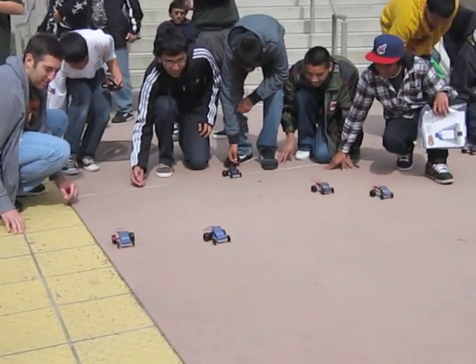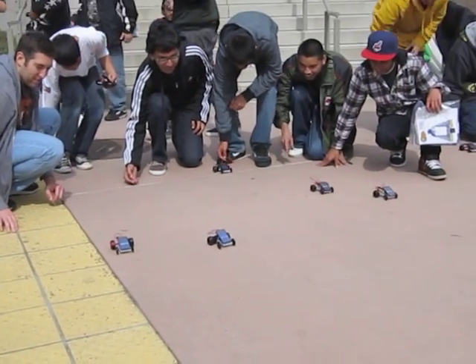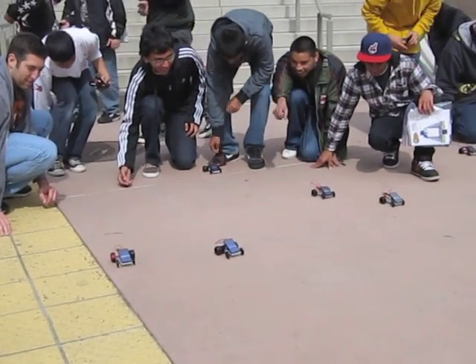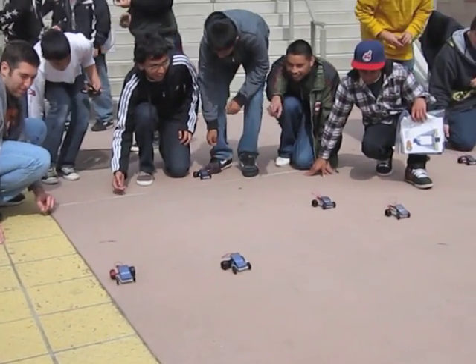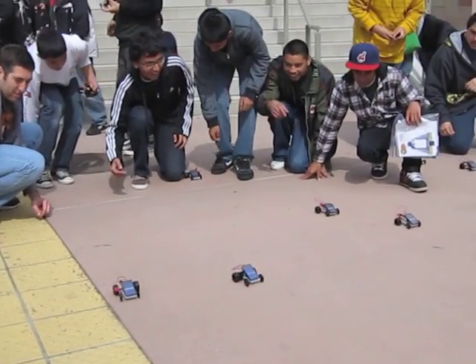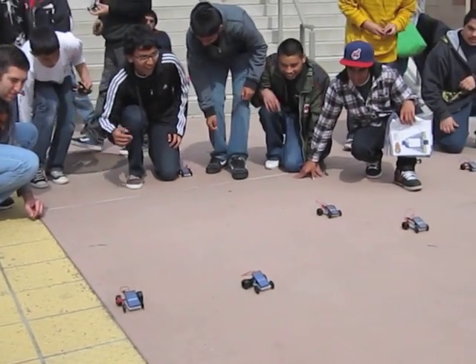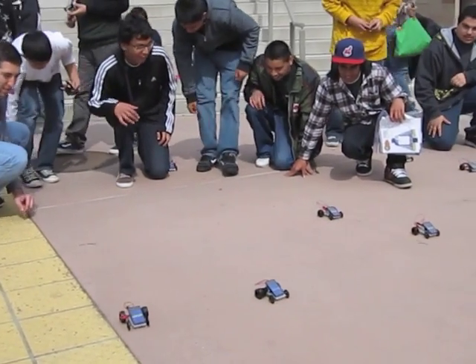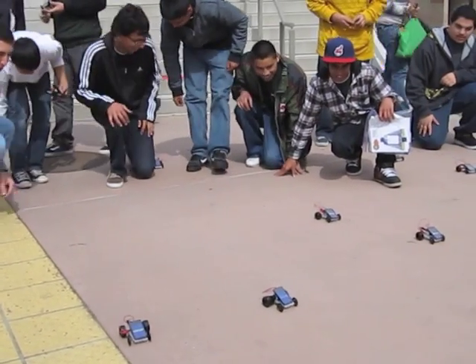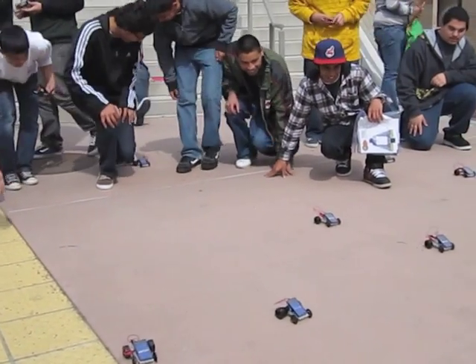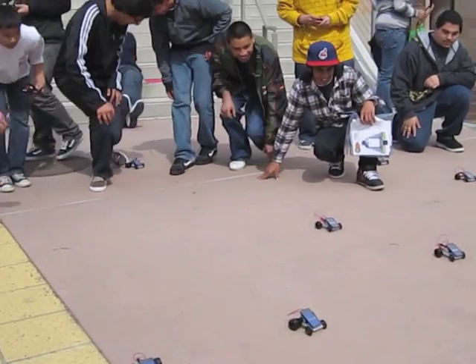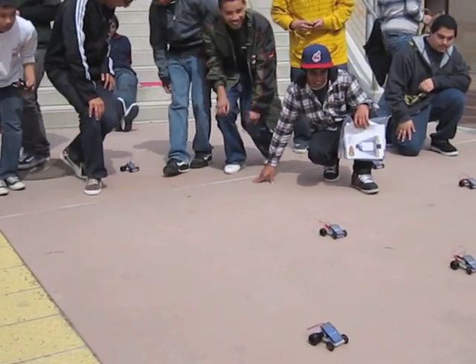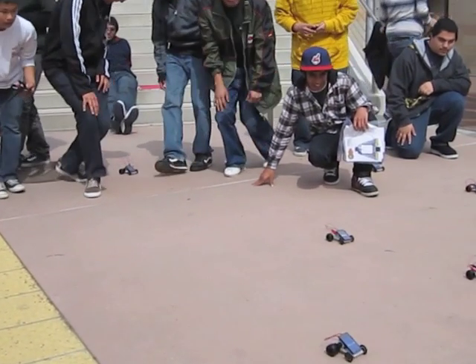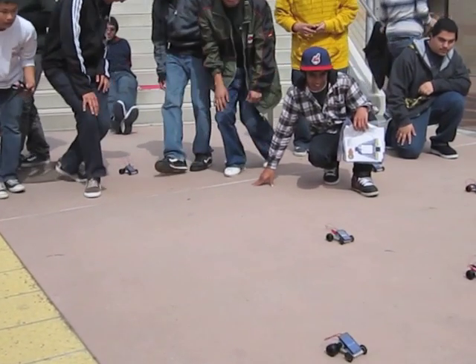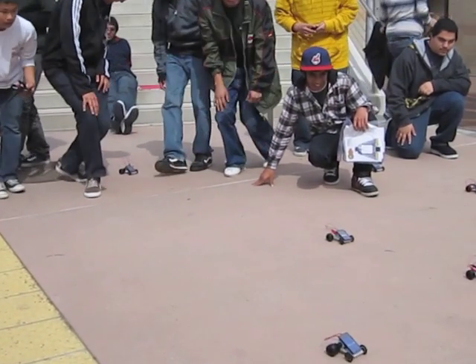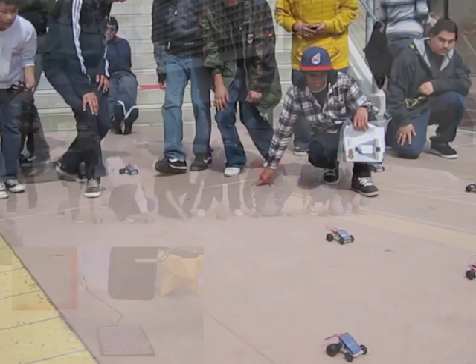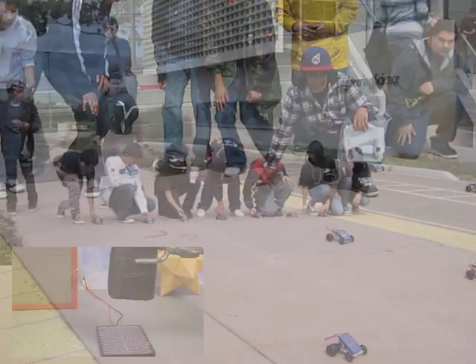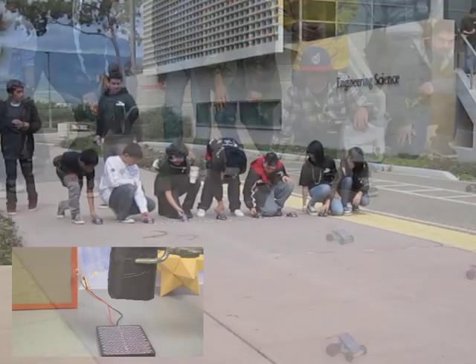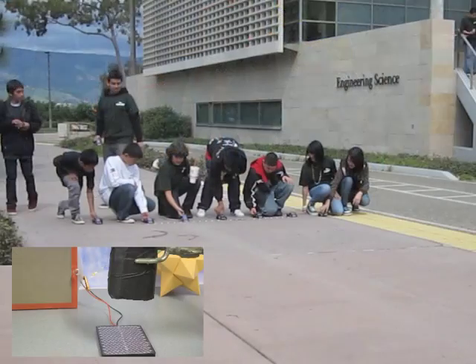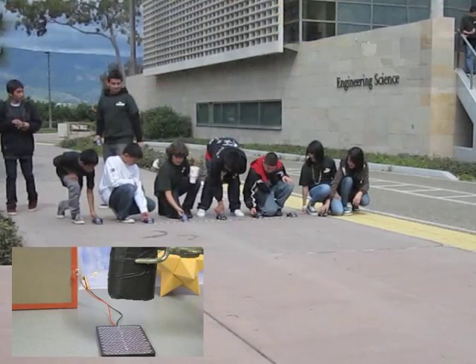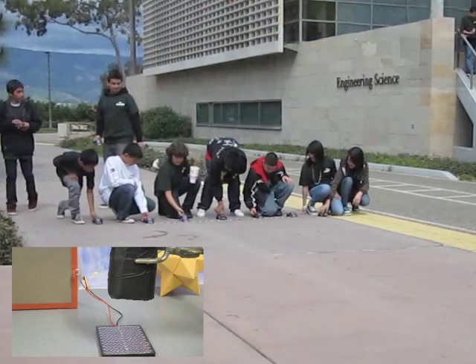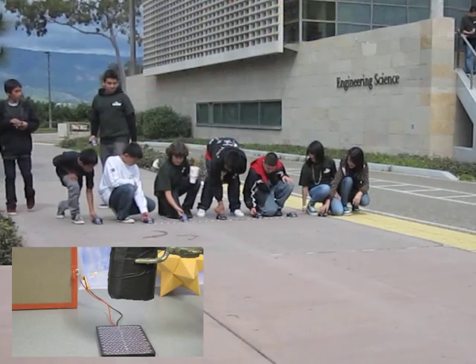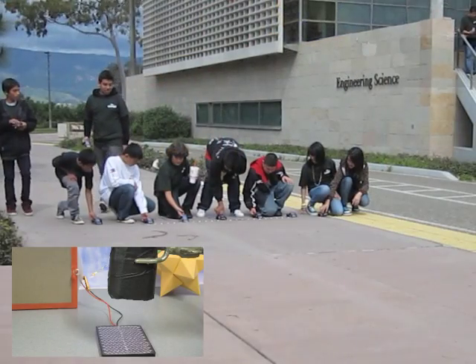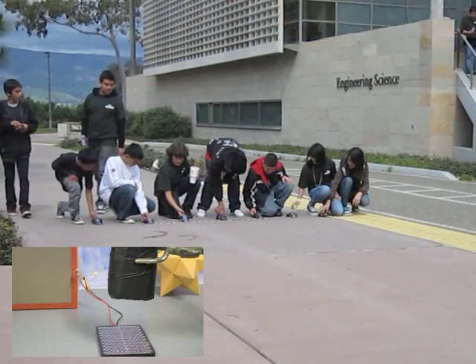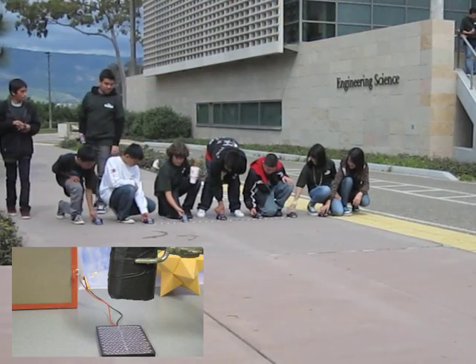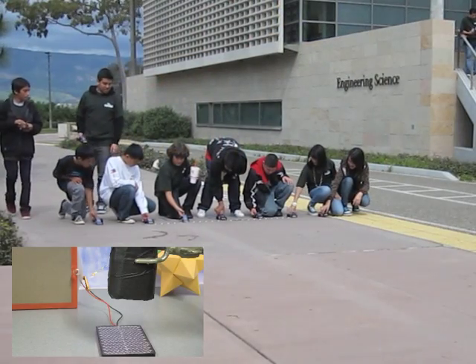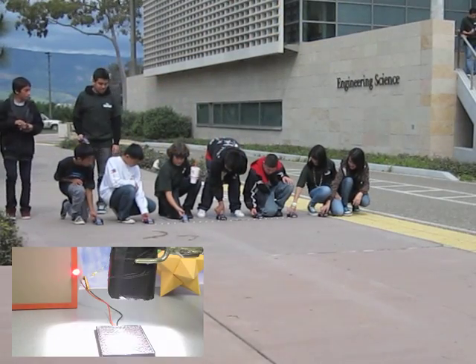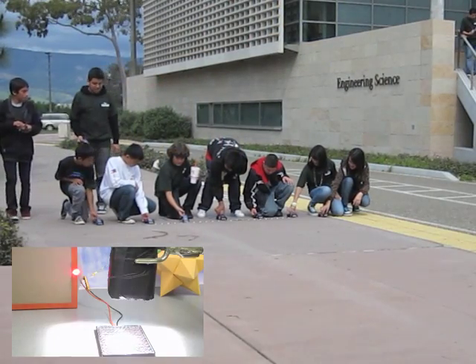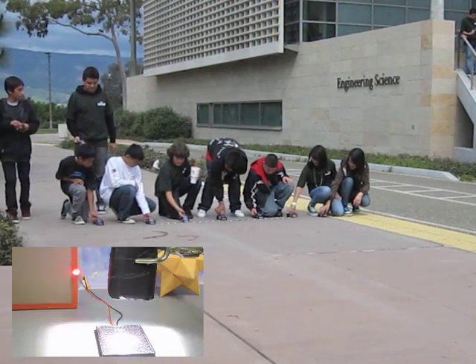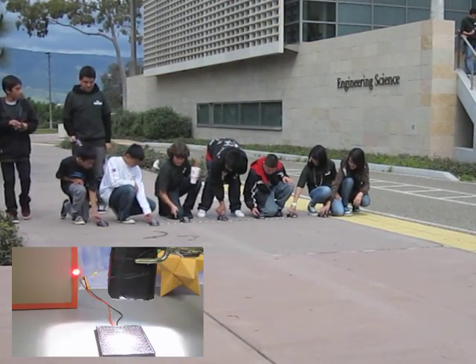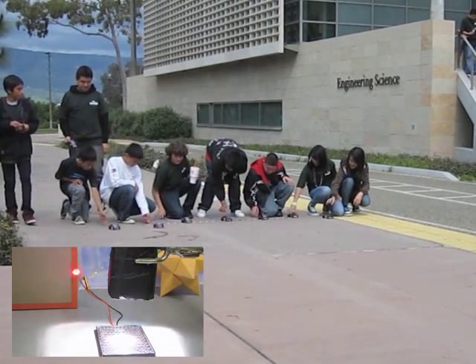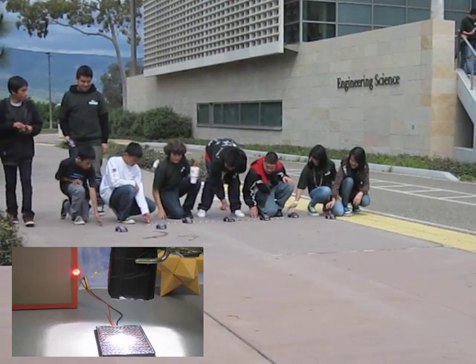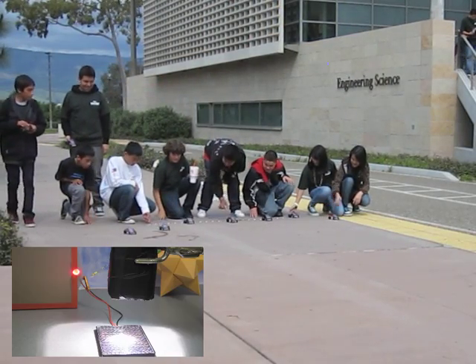As you can see here, we can successfully use the photovoltaic effect to power motors and lights.